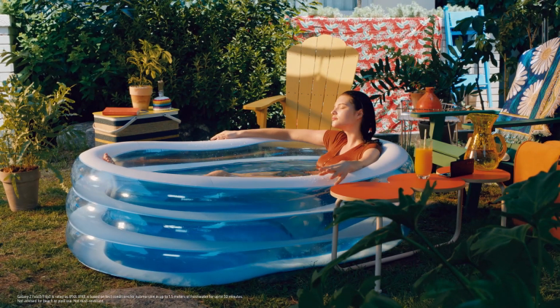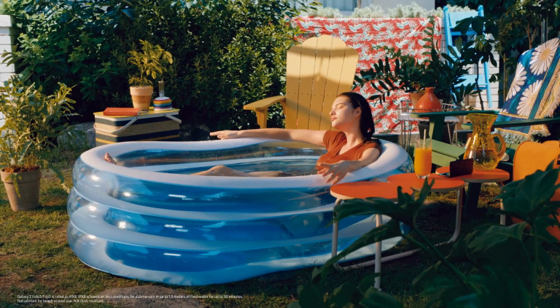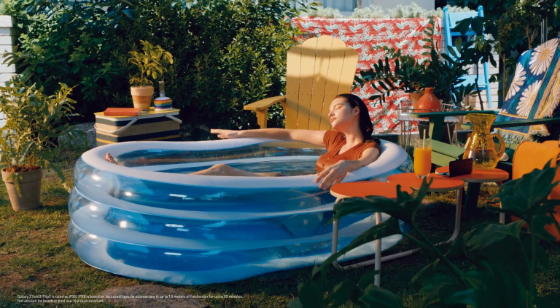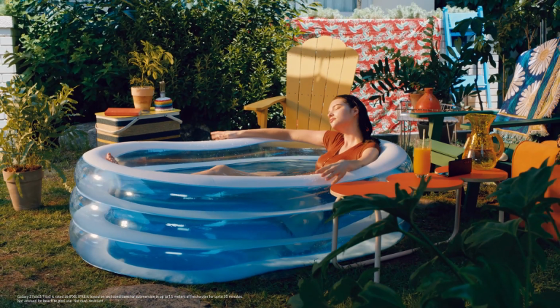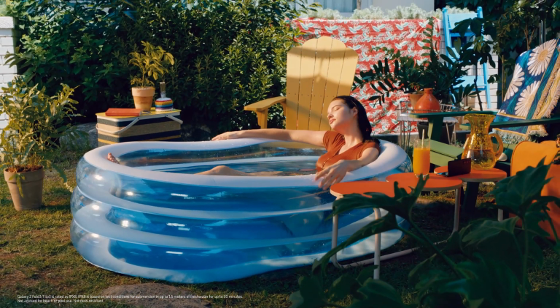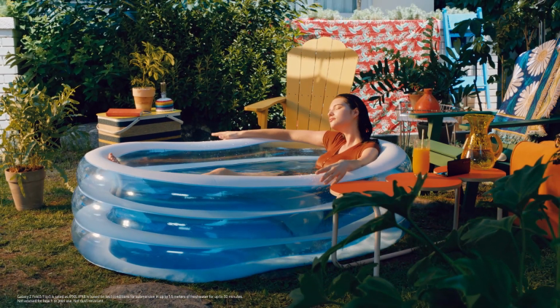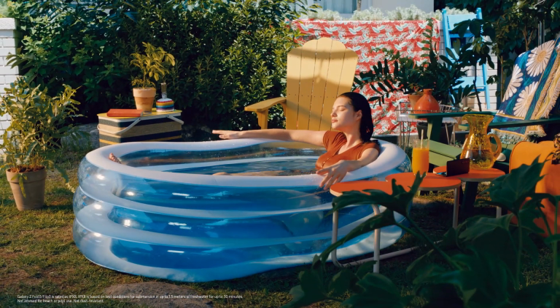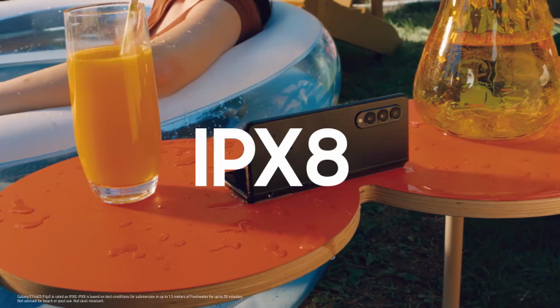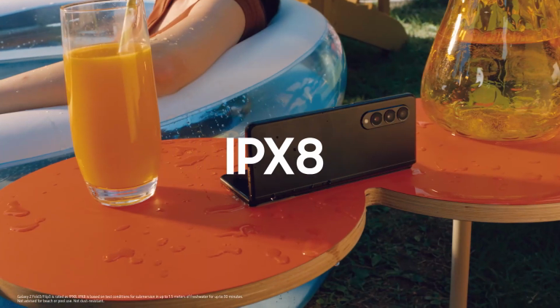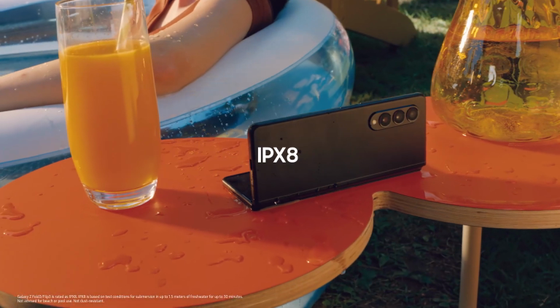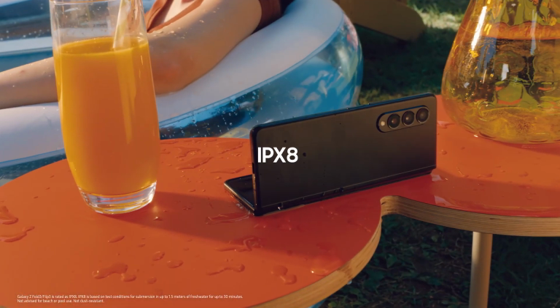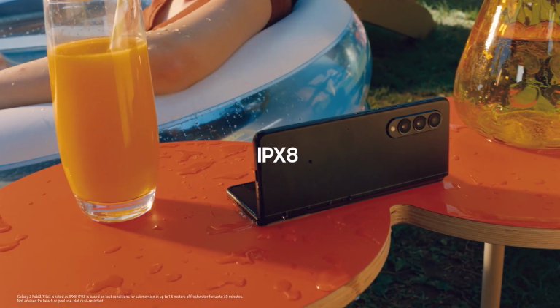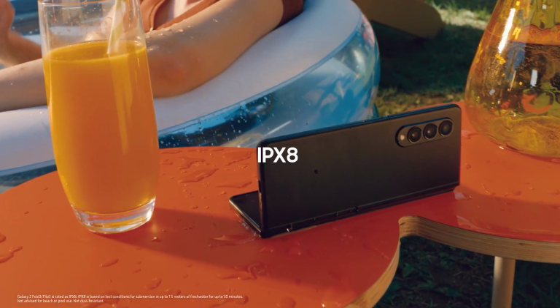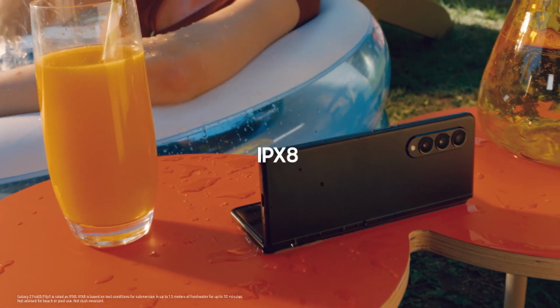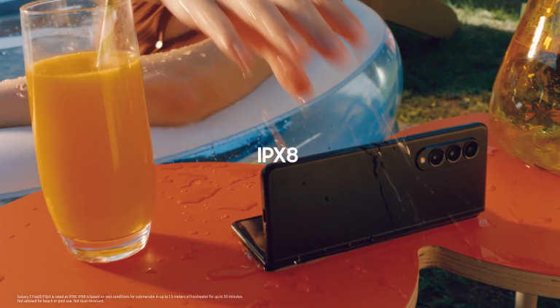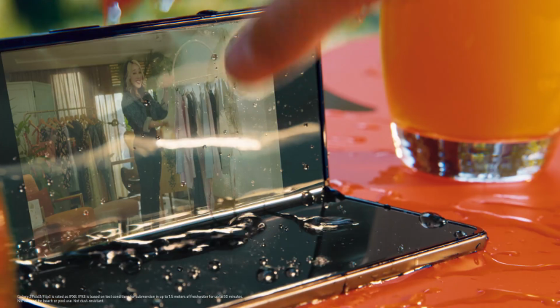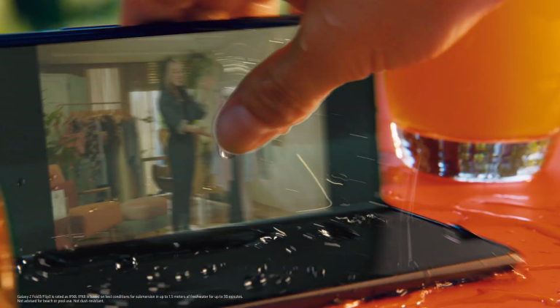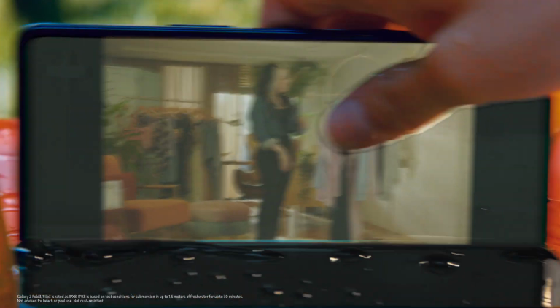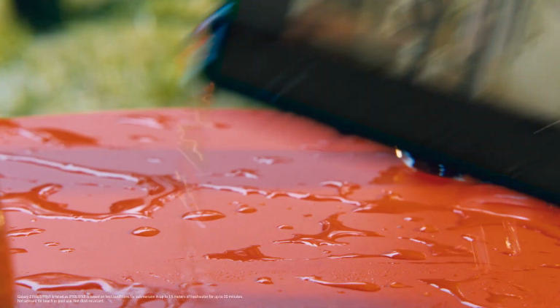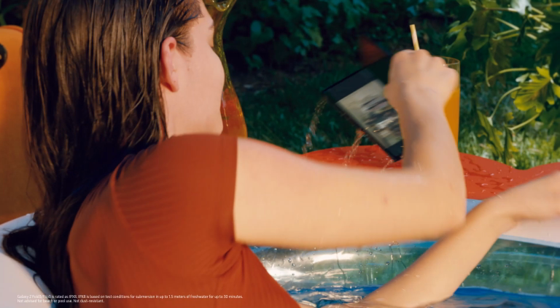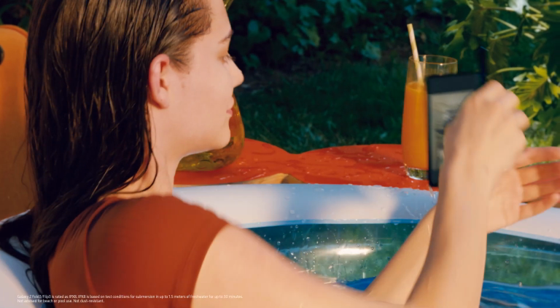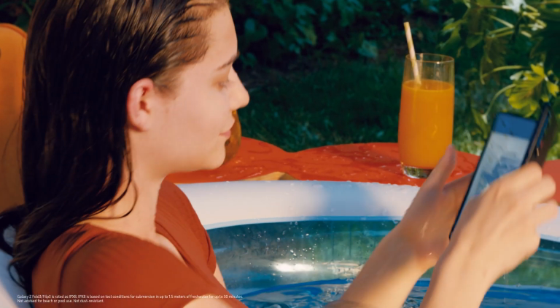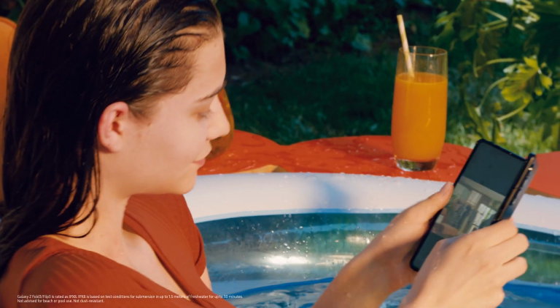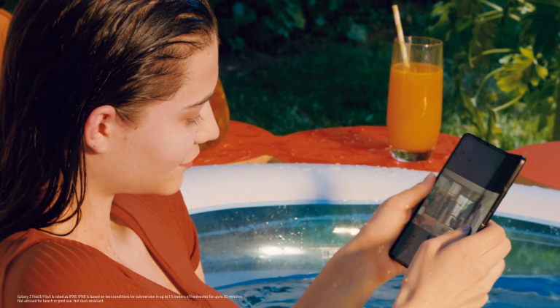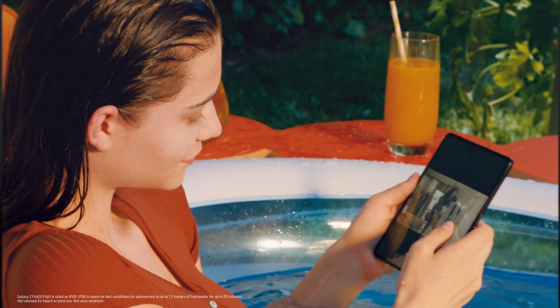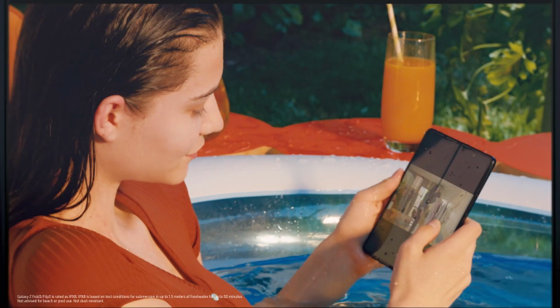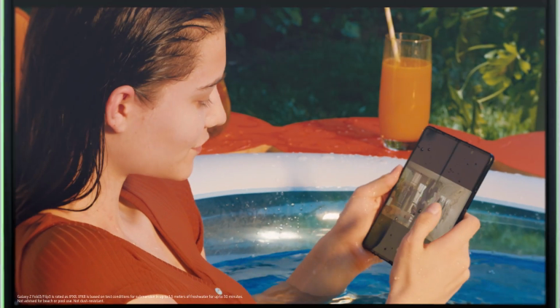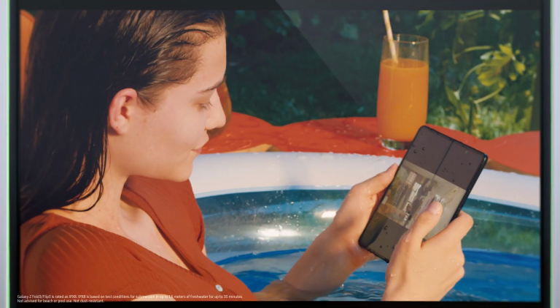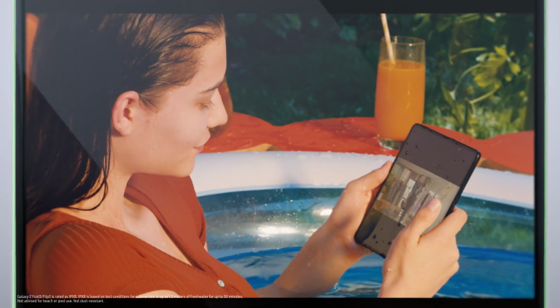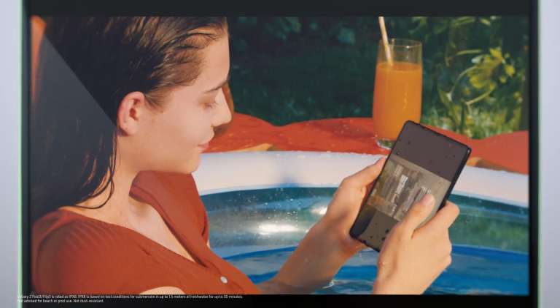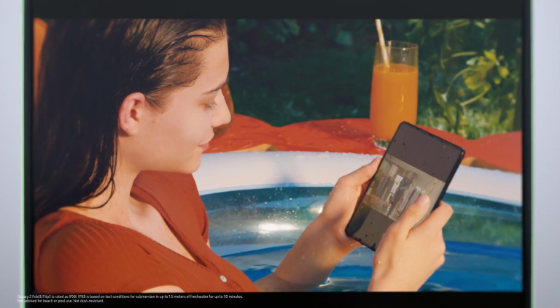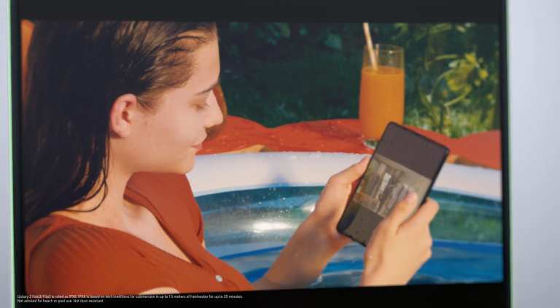With these solutions, our latest Galaxy Z series is water resistant. However, our fold users wanted more.